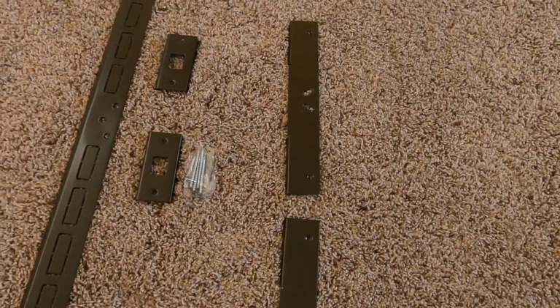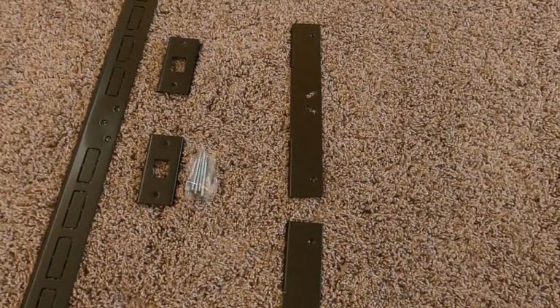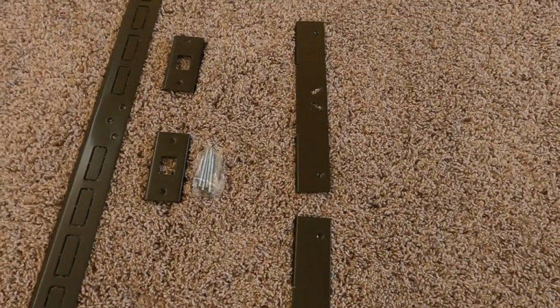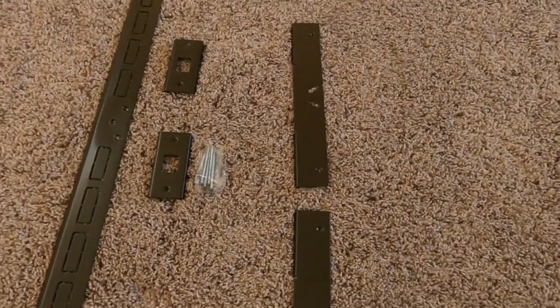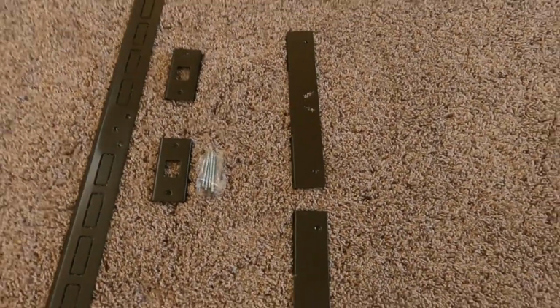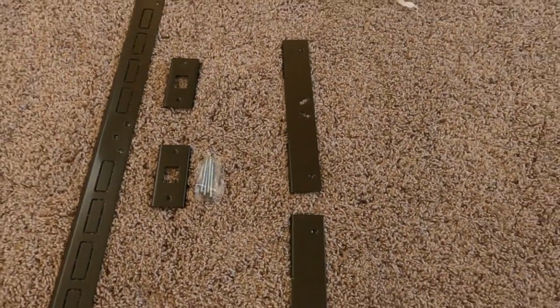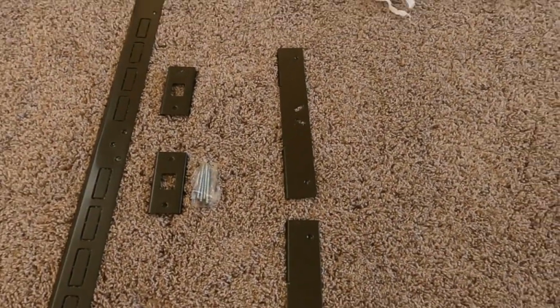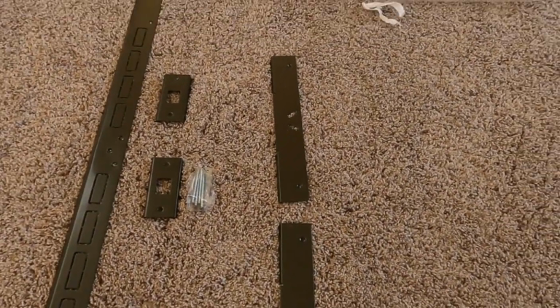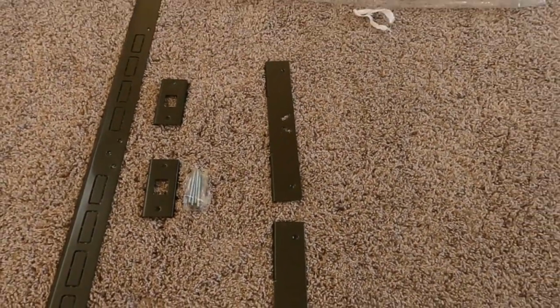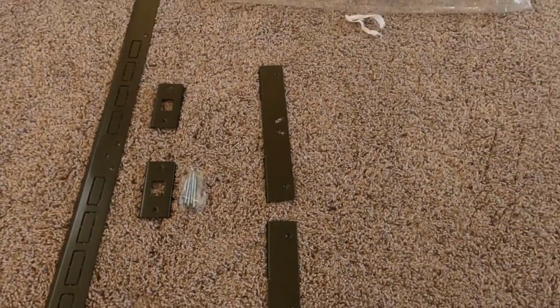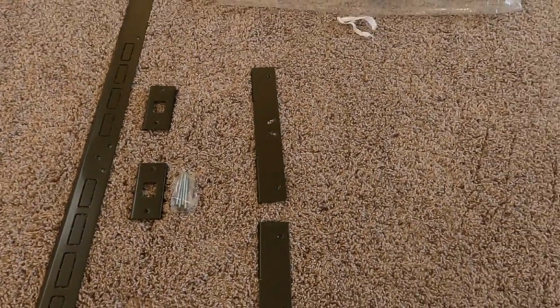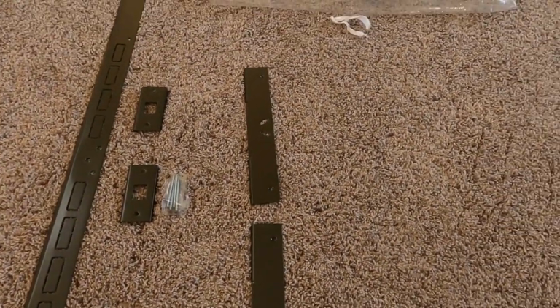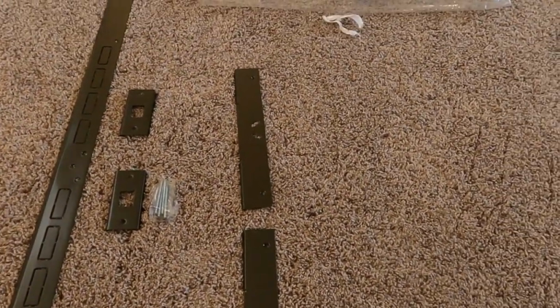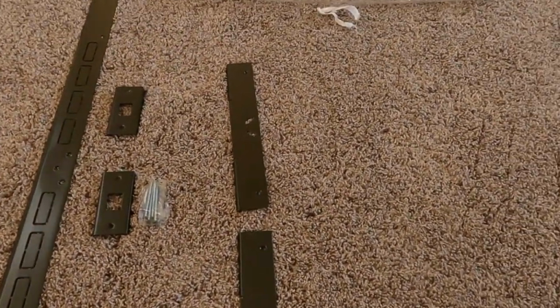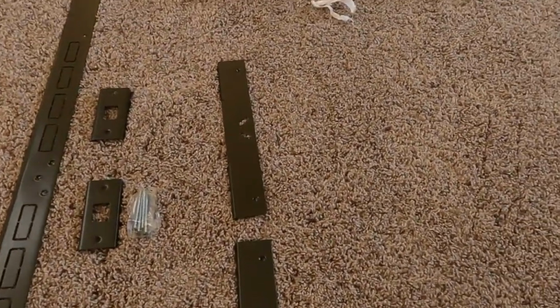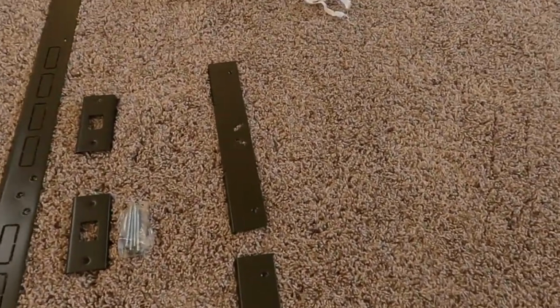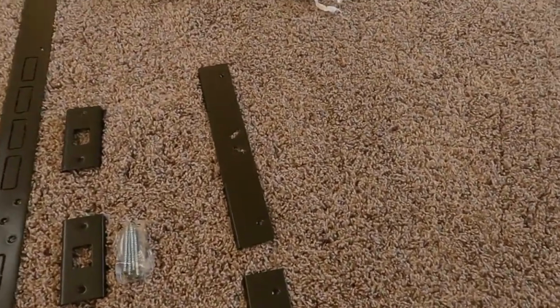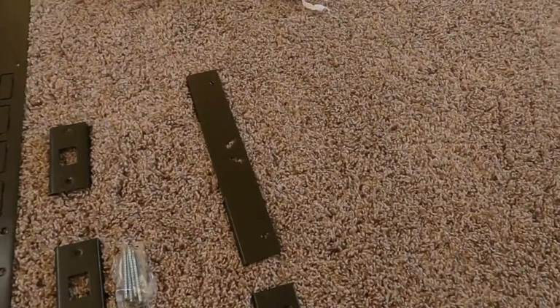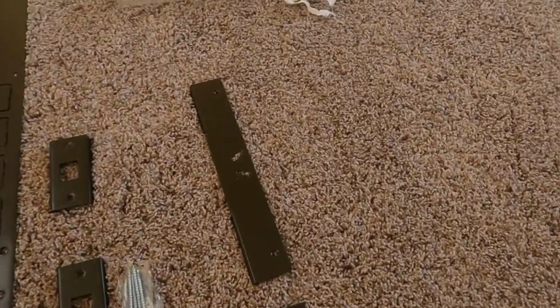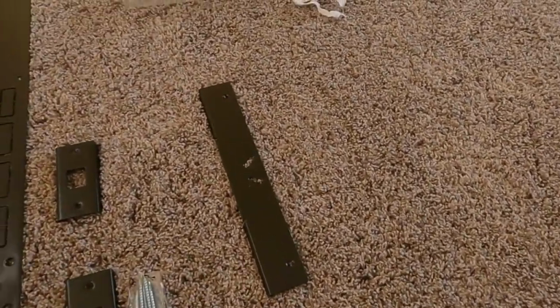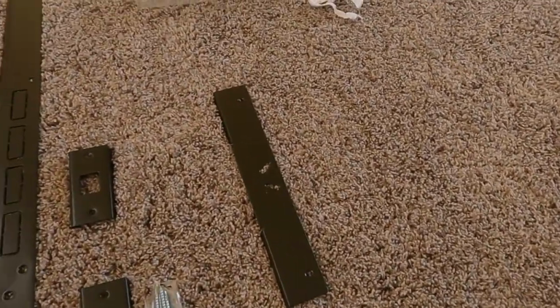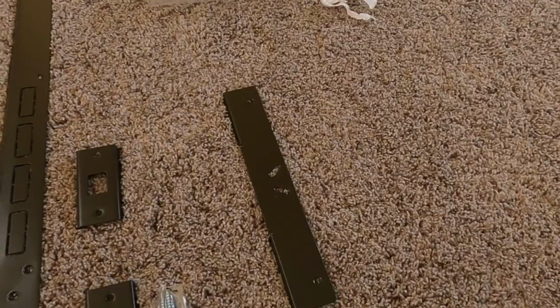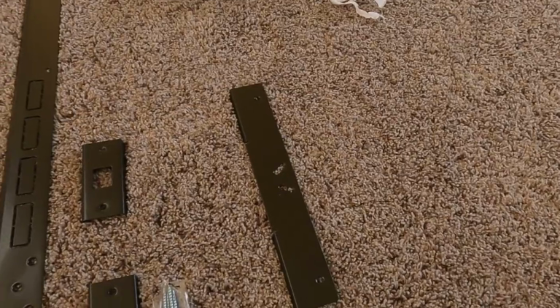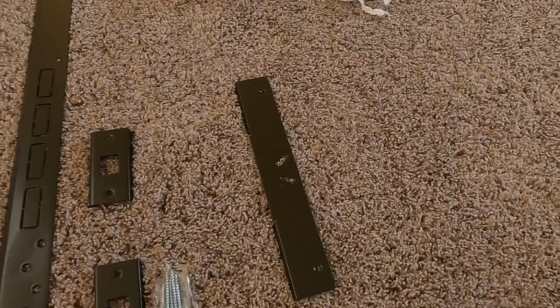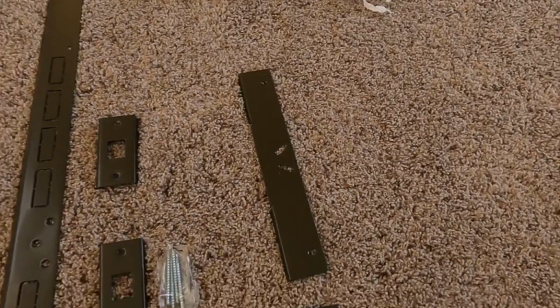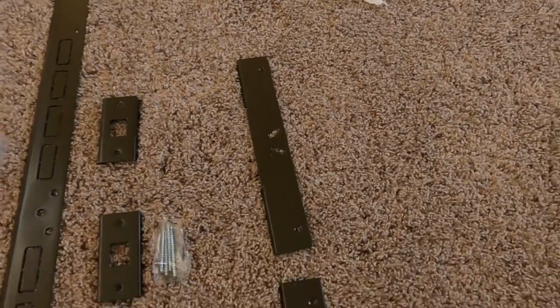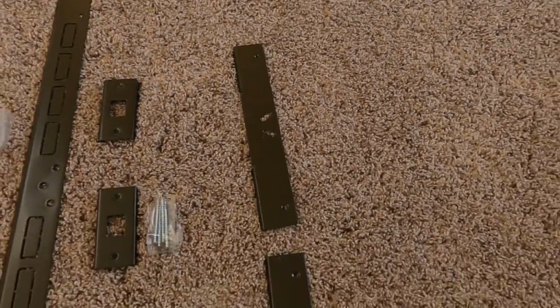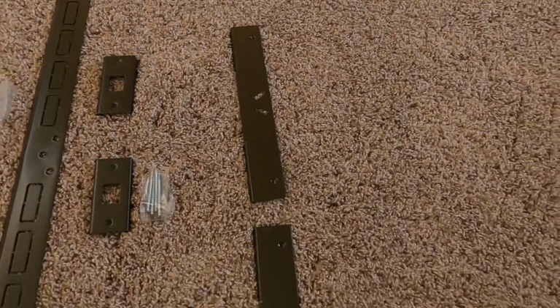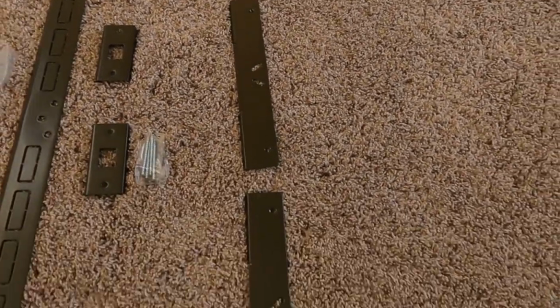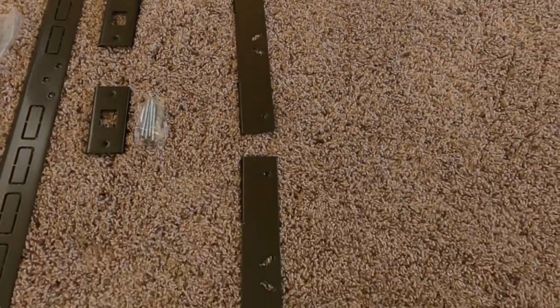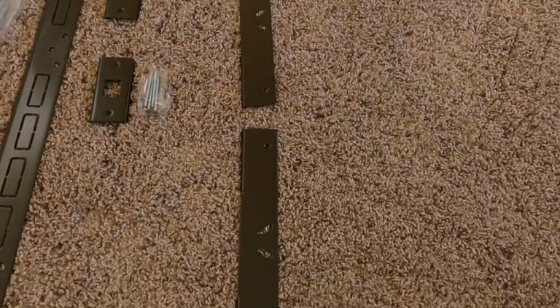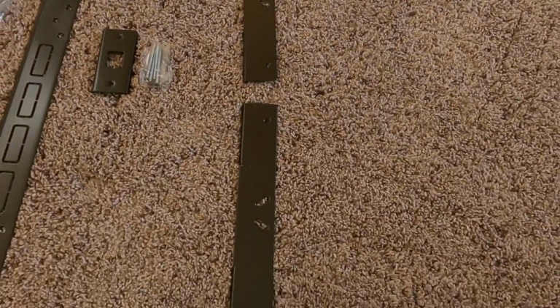These are your hinge cover plates. They go on the middle and the bottom hinges.